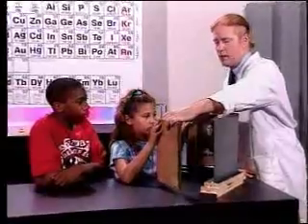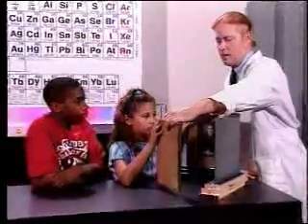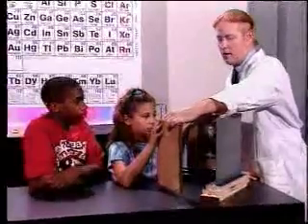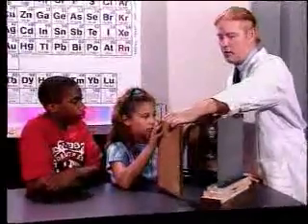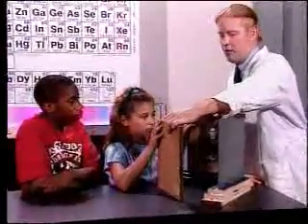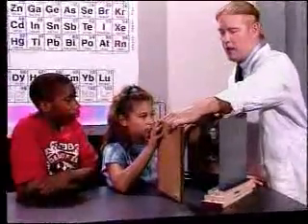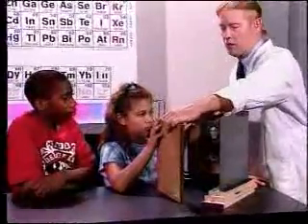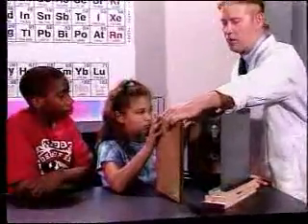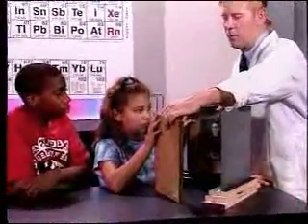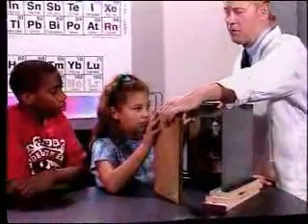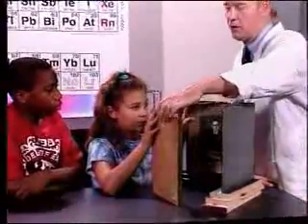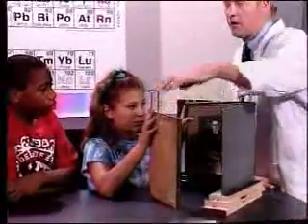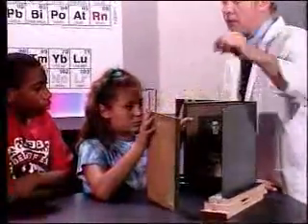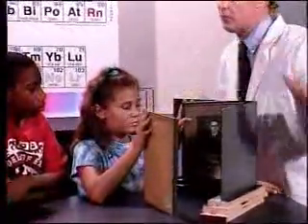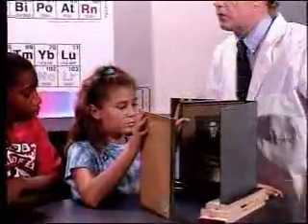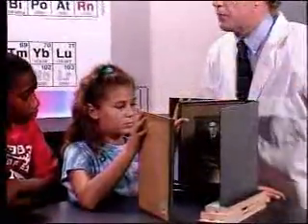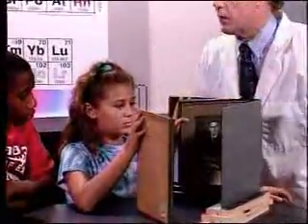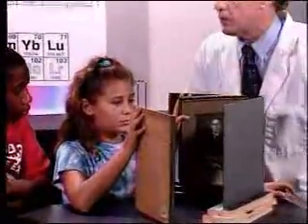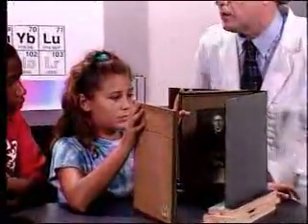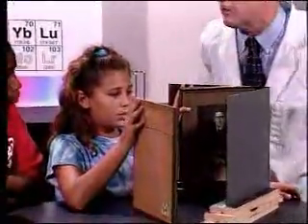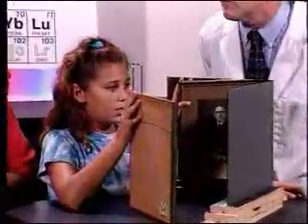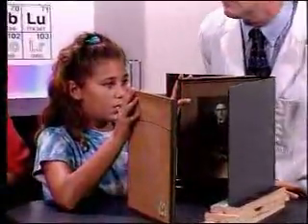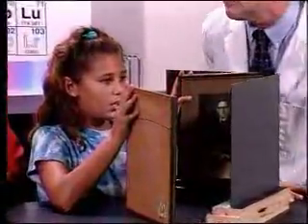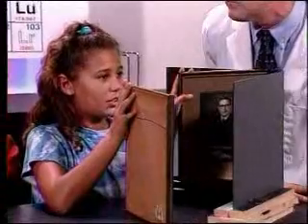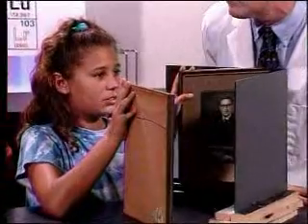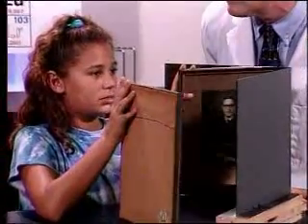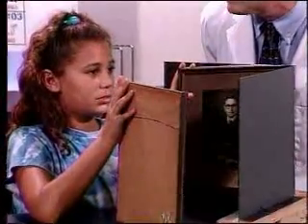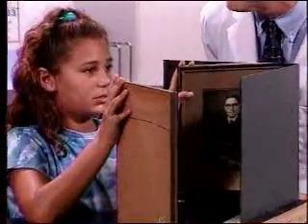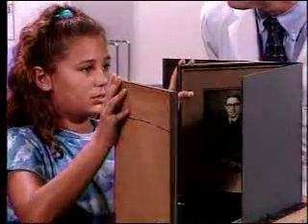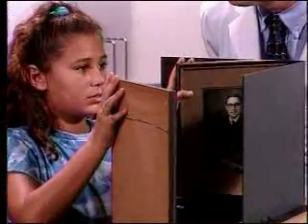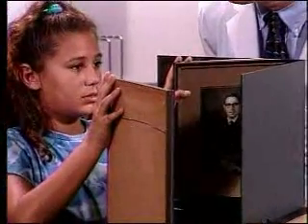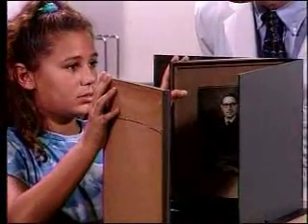Now let's take this picture and put it right in the corner at the 90 degree angle. Both of you look at that picture and tell me what you see. "It looks exactly as it's supposed to."